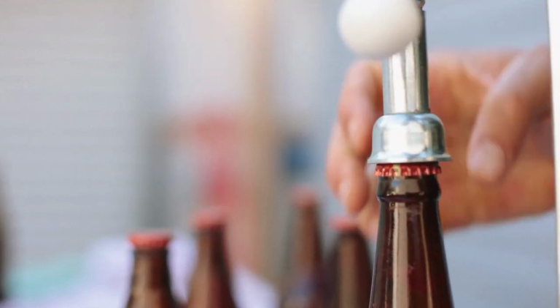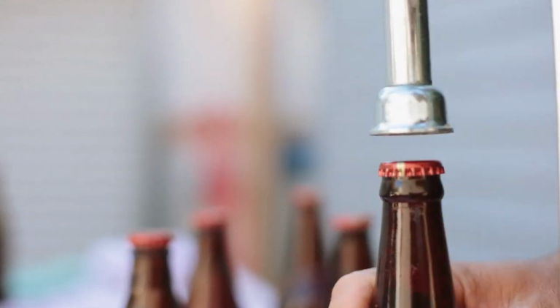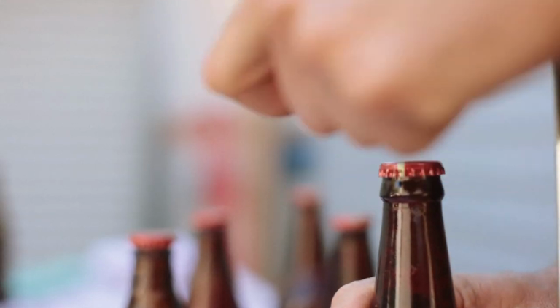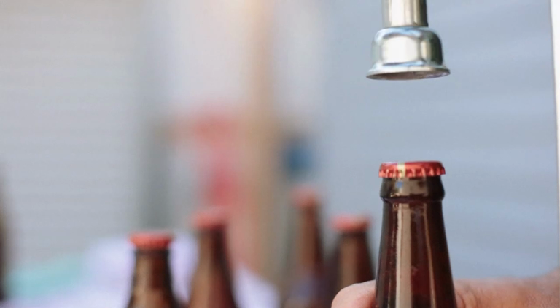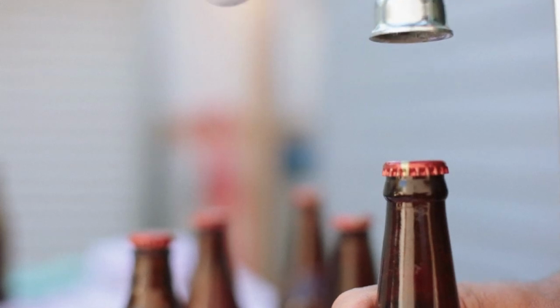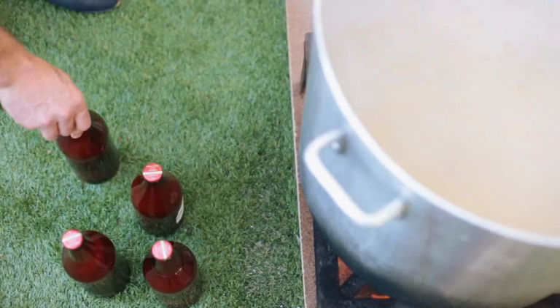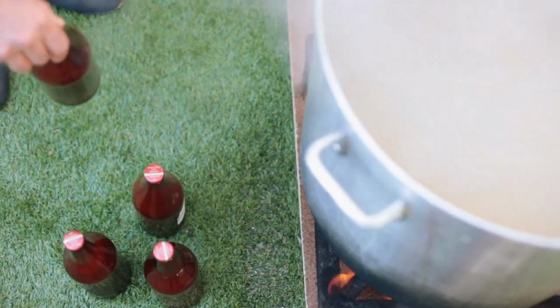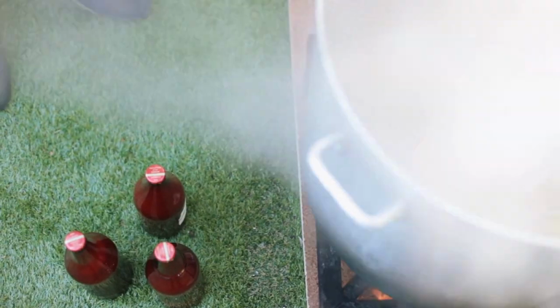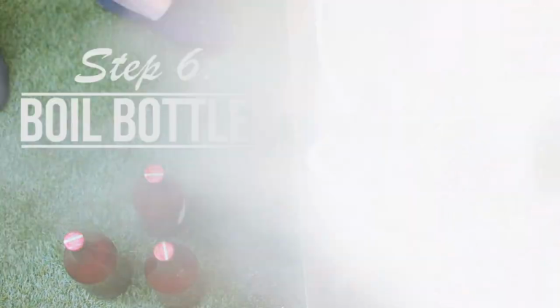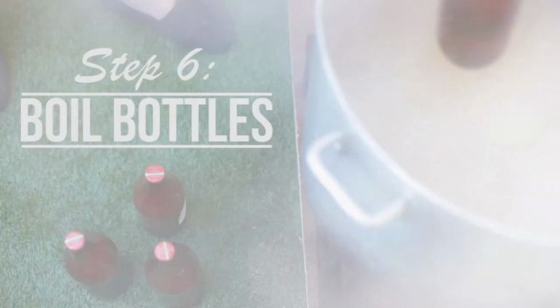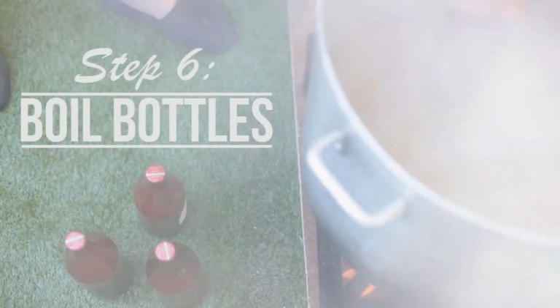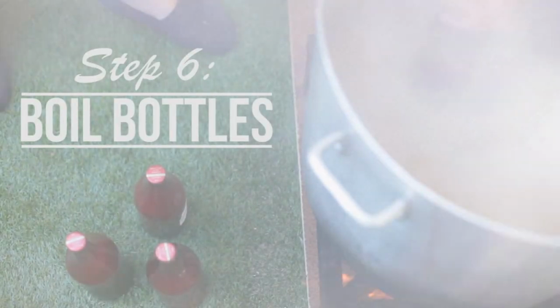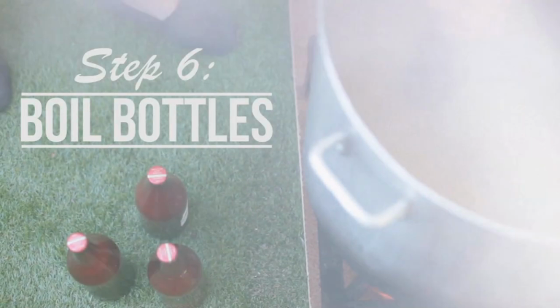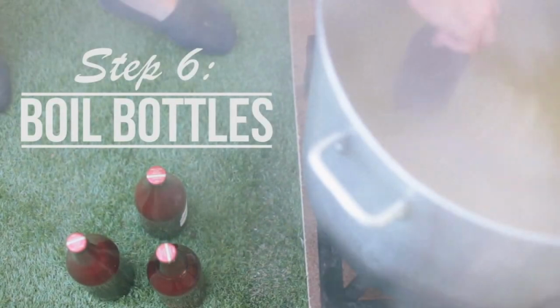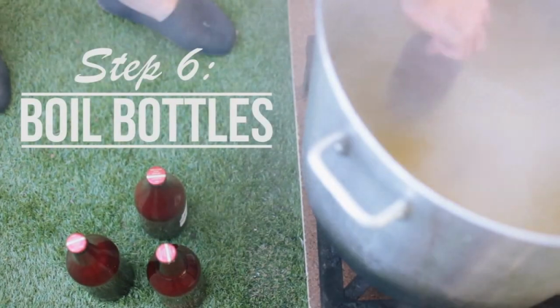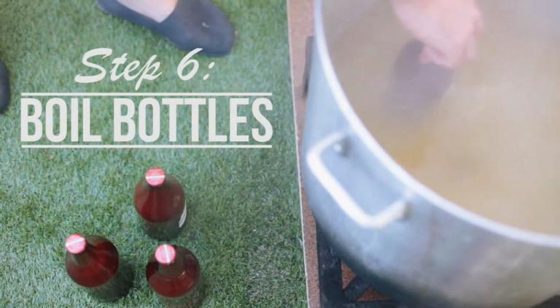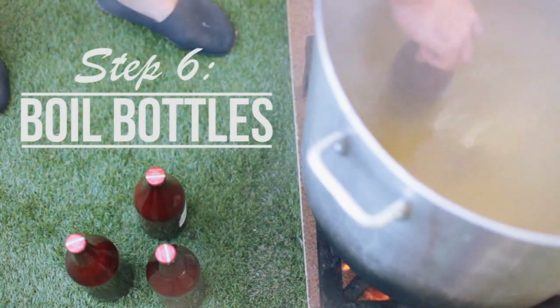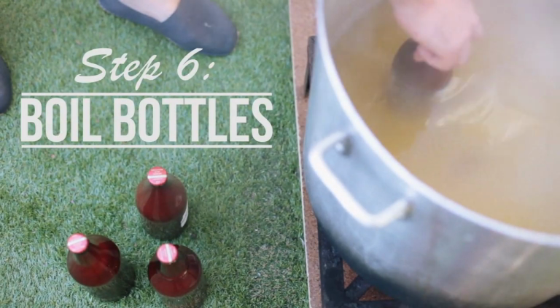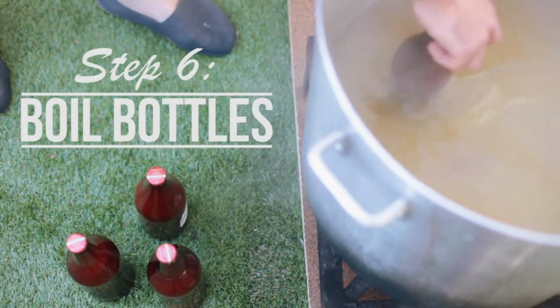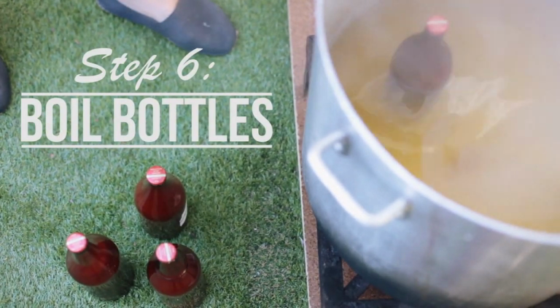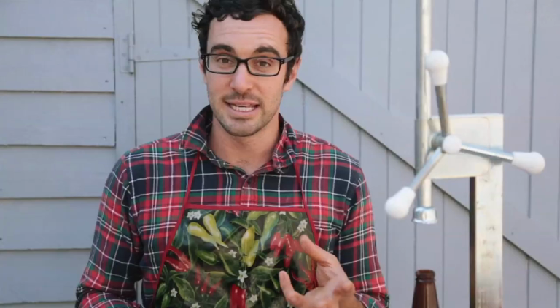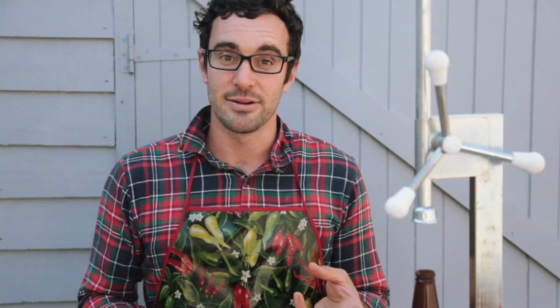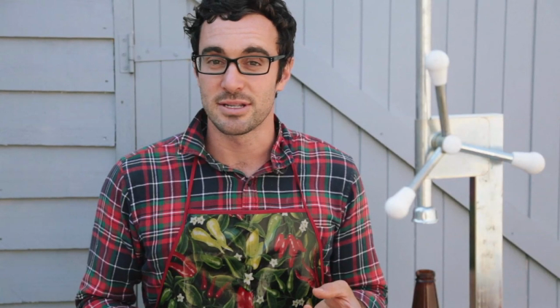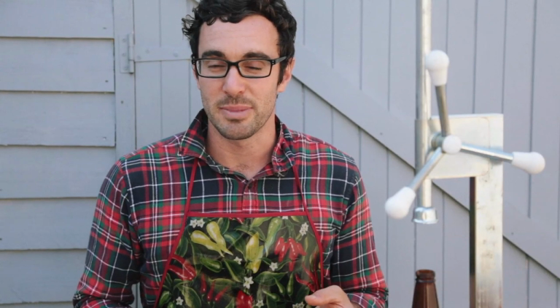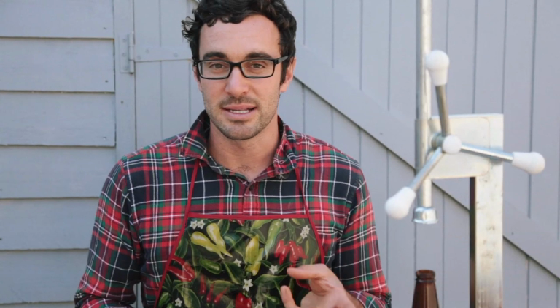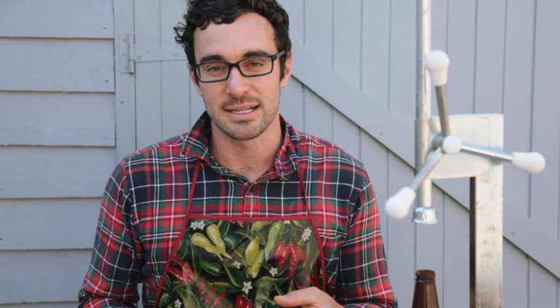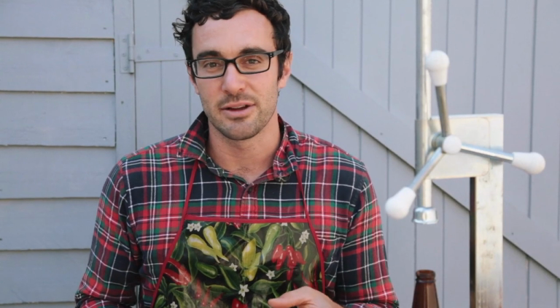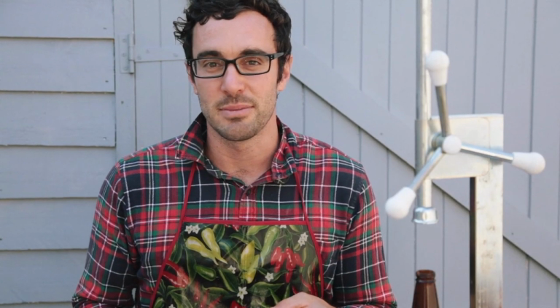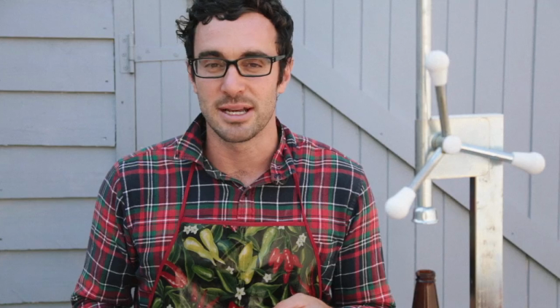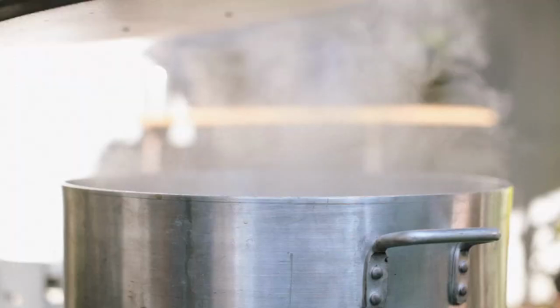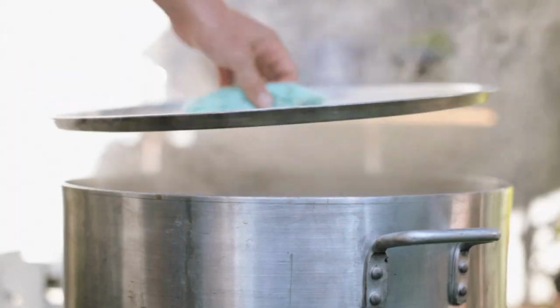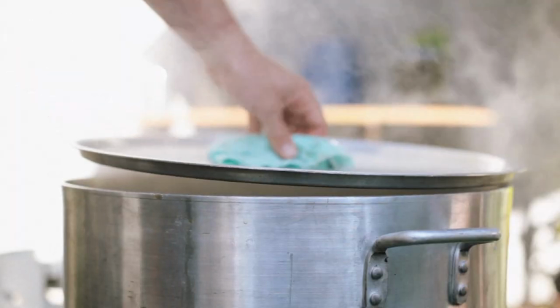The final step is to put the bottles into a boiling pot of water. The idea here is to stop any secondary fermentation from occurring.